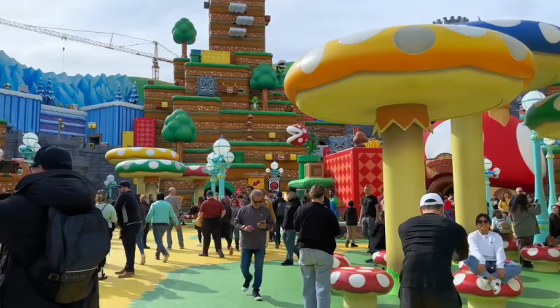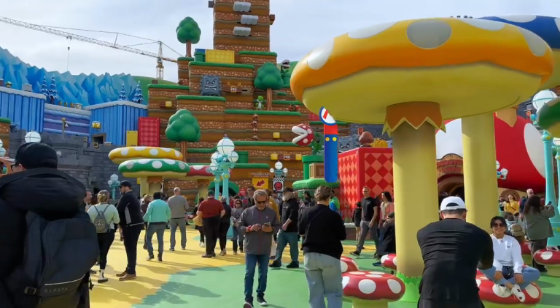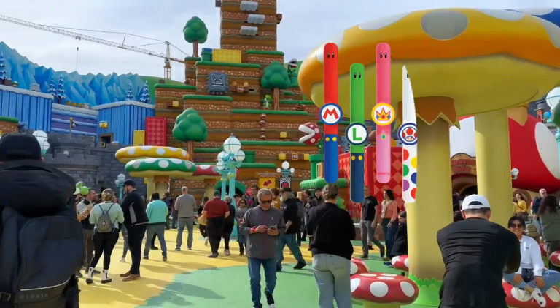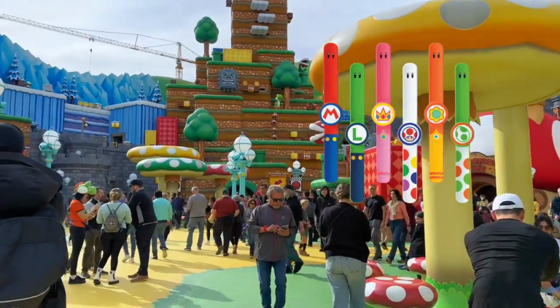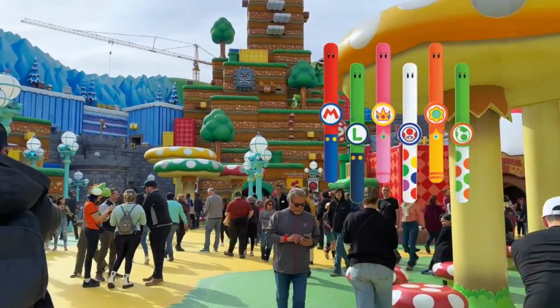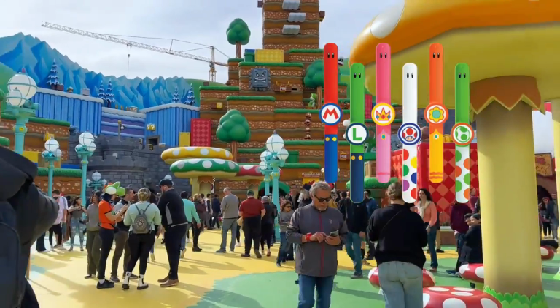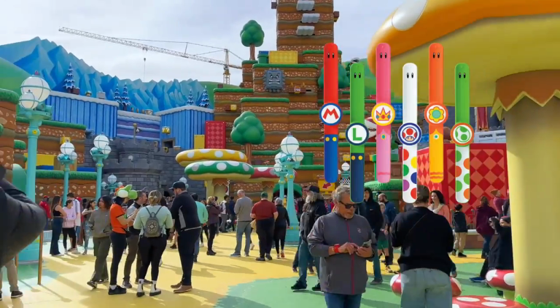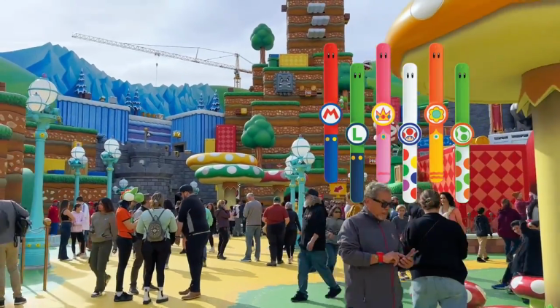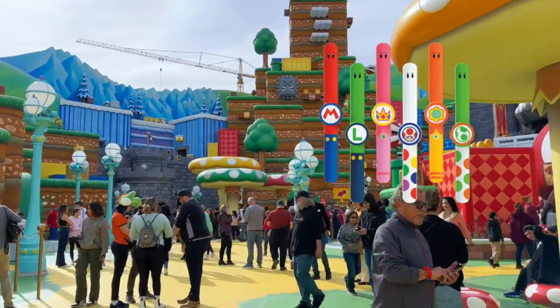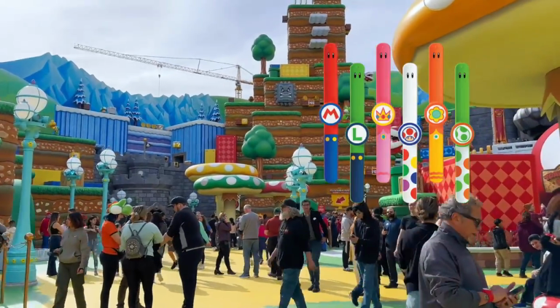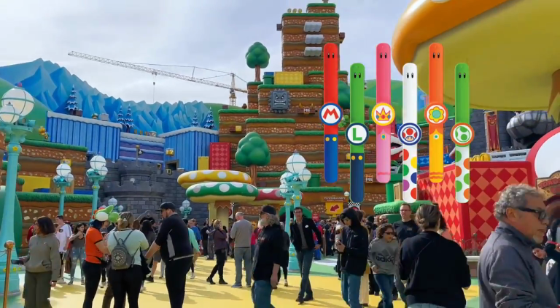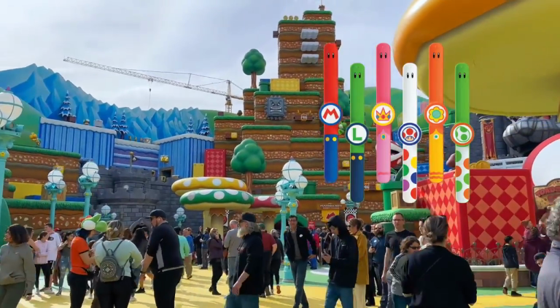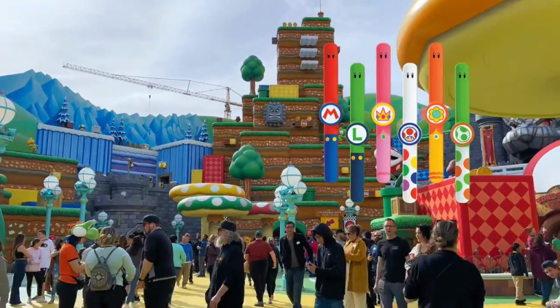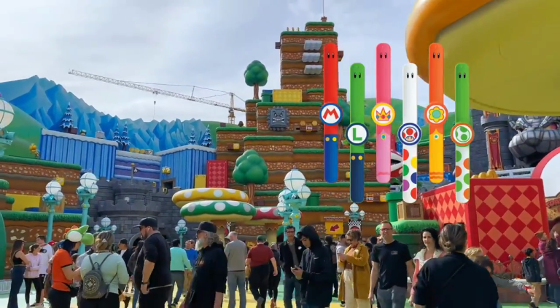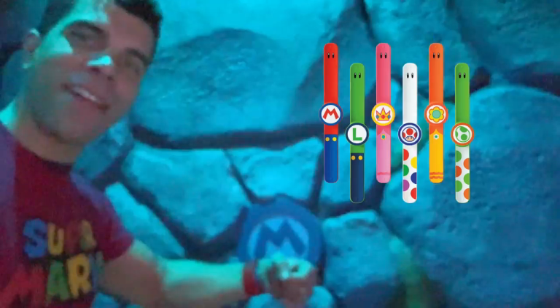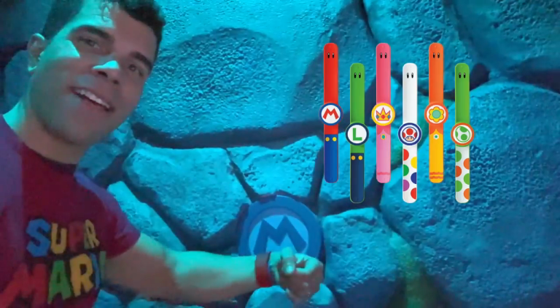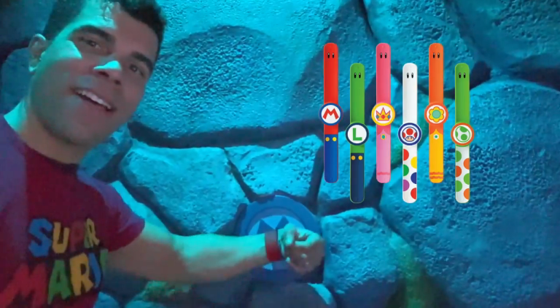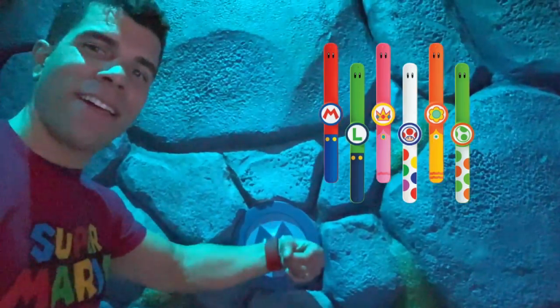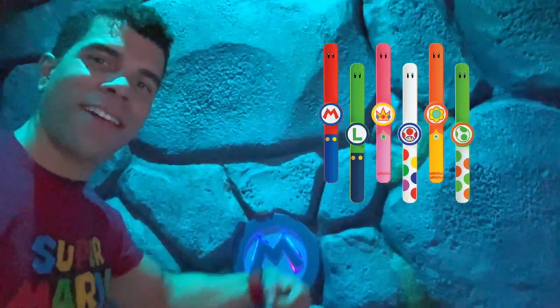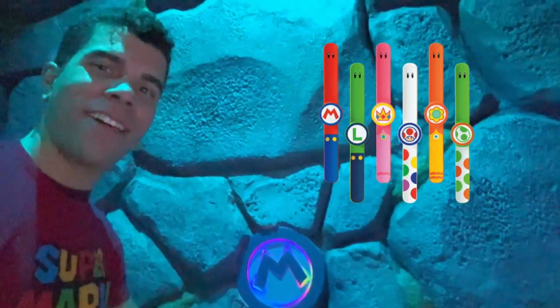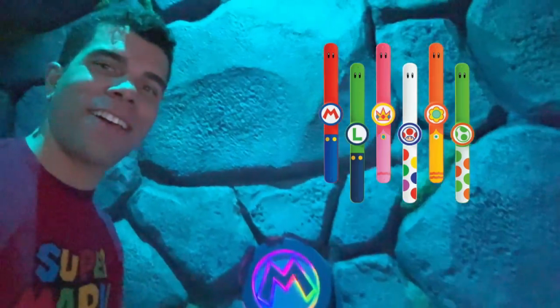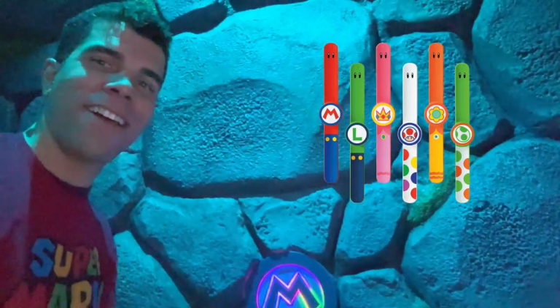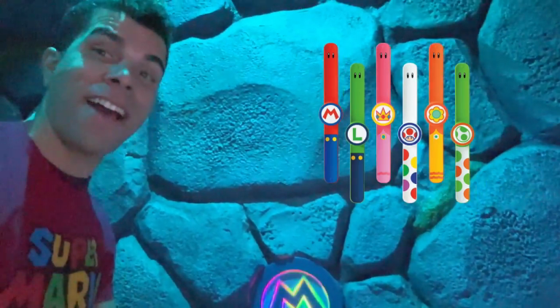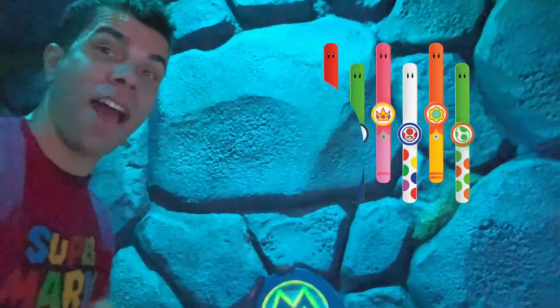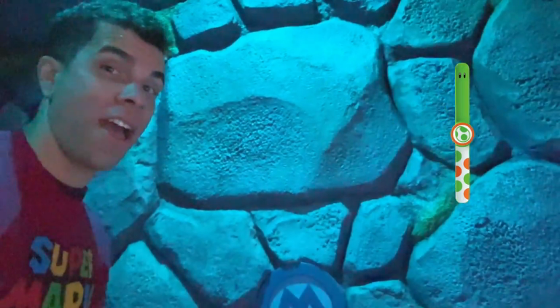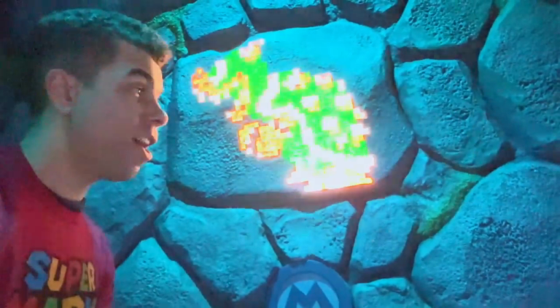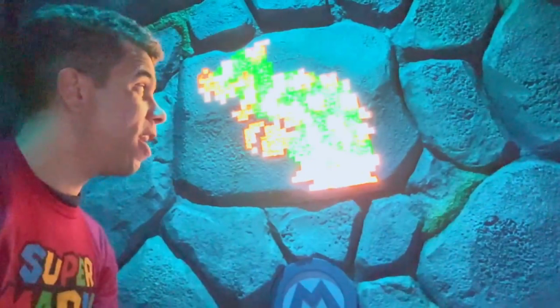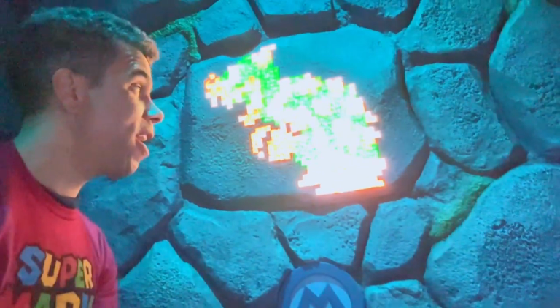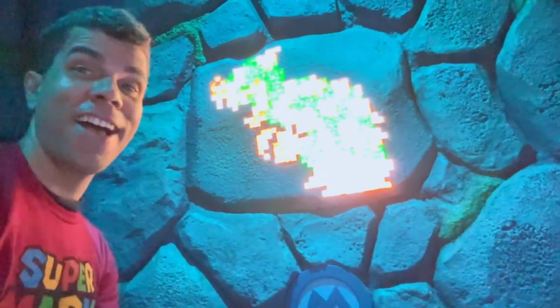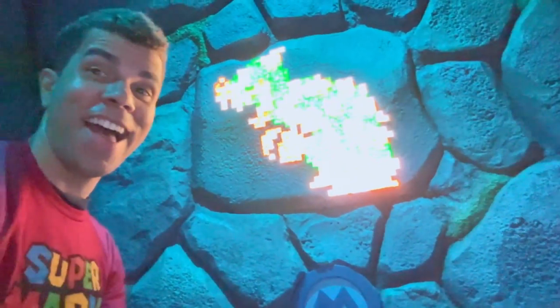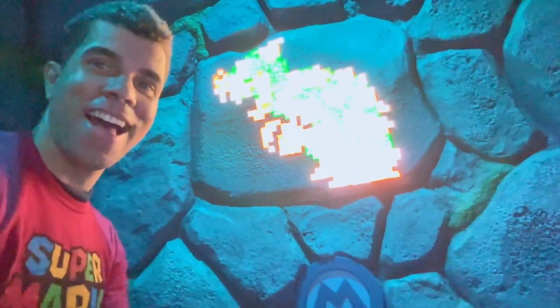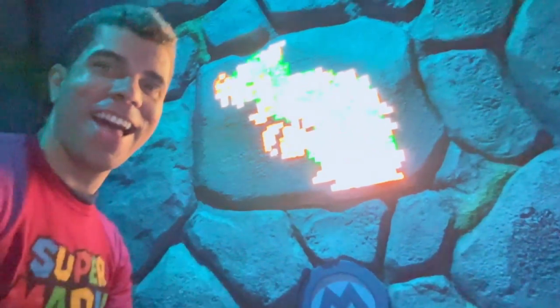I'm curious to know which power-up band everybody would decide to get. Would you get Mario, Luigi, Yoshi, Peach, Toad, or Daisy? Leave a comment below, and I'll see you next time.